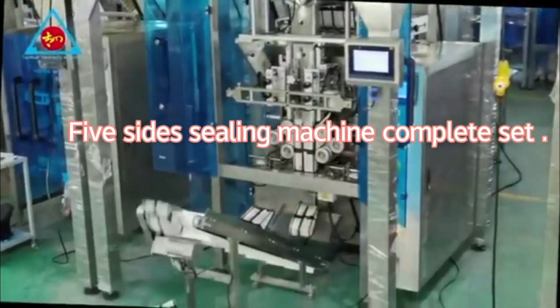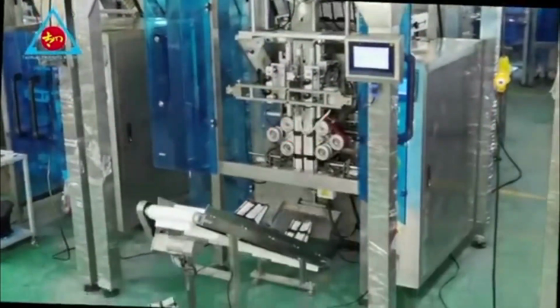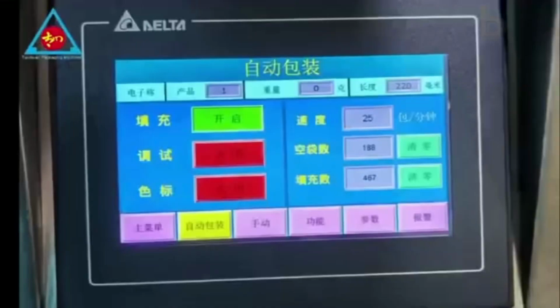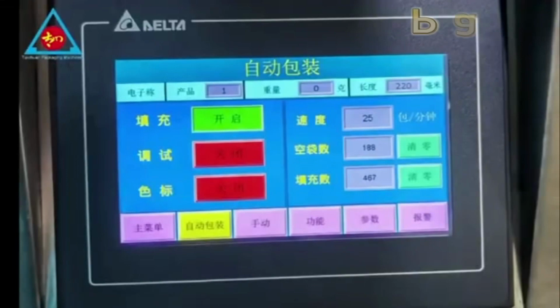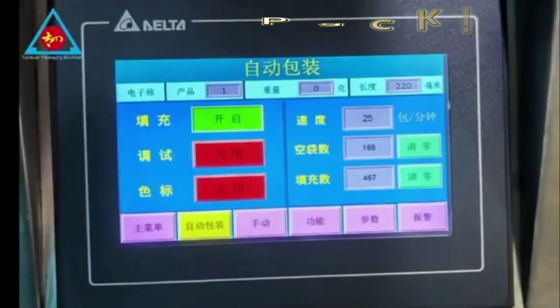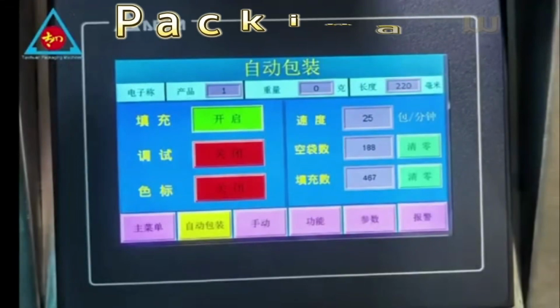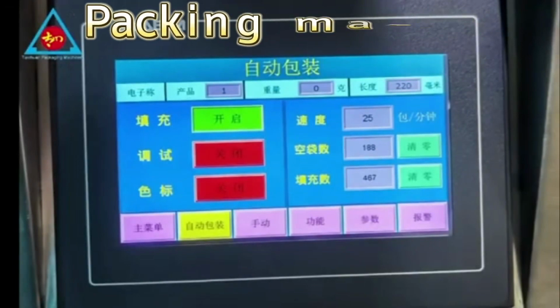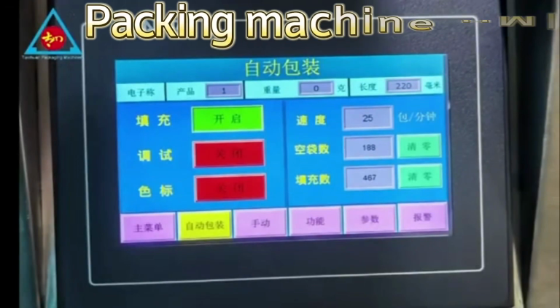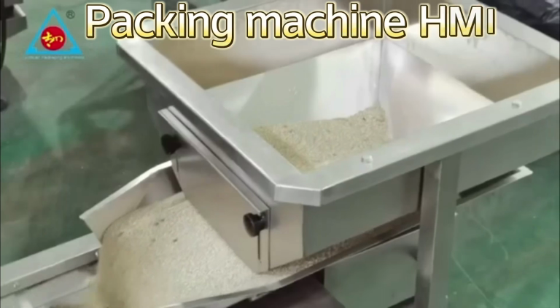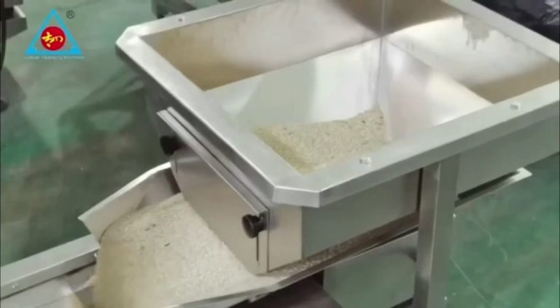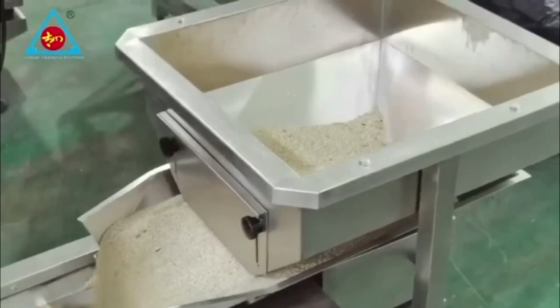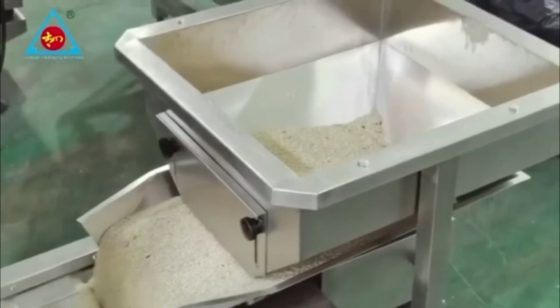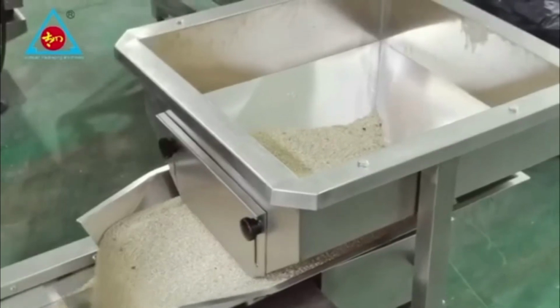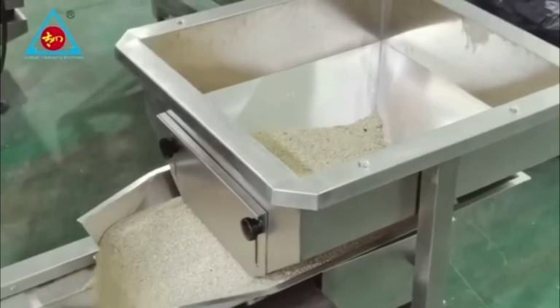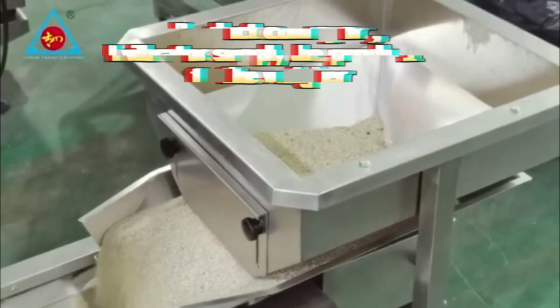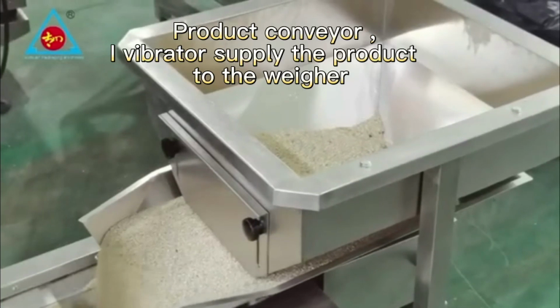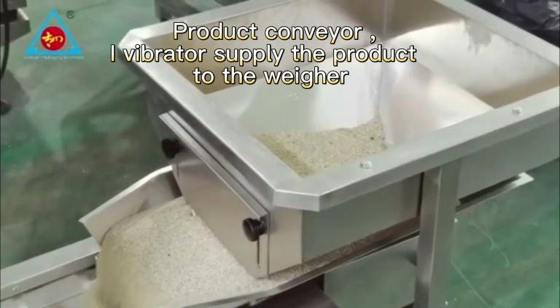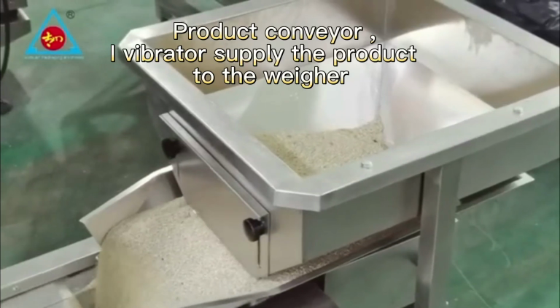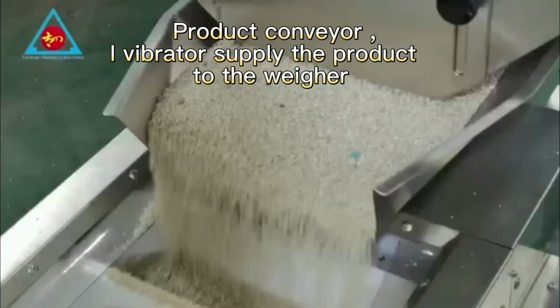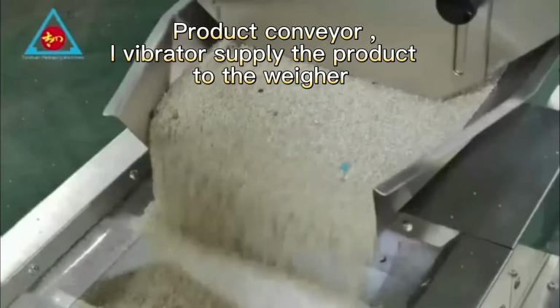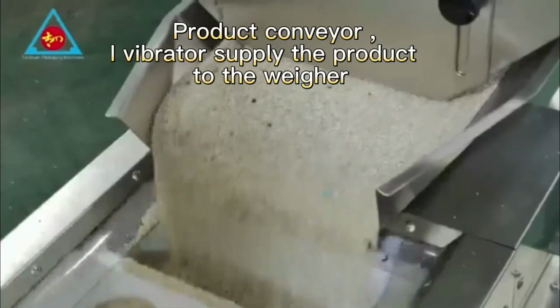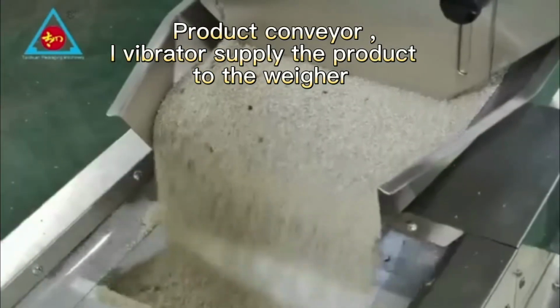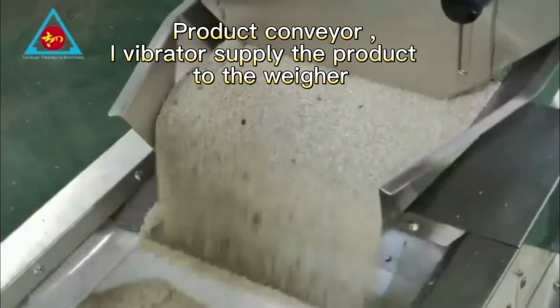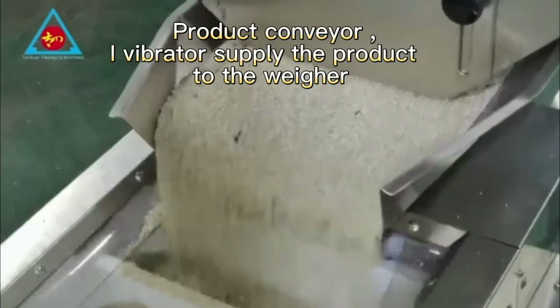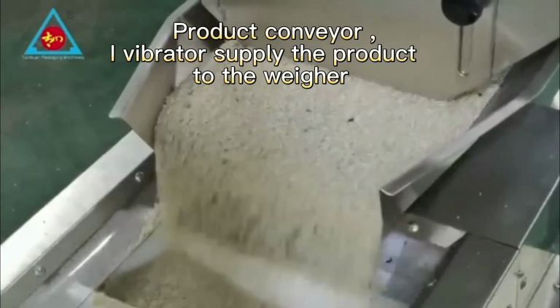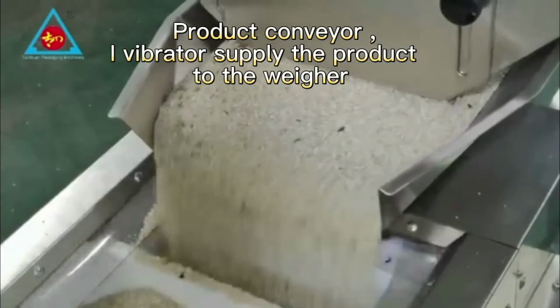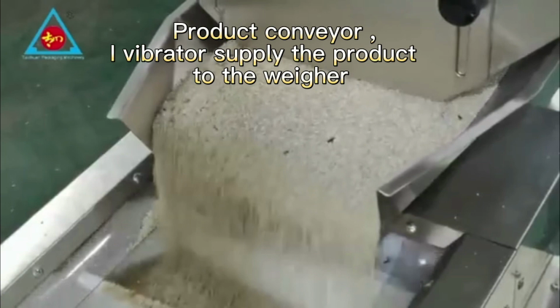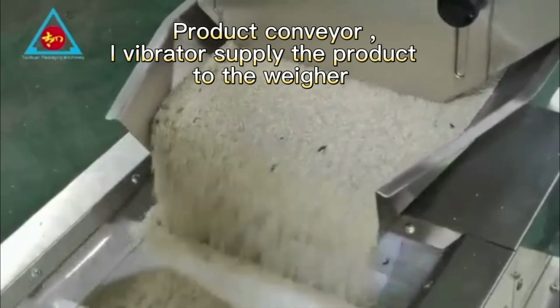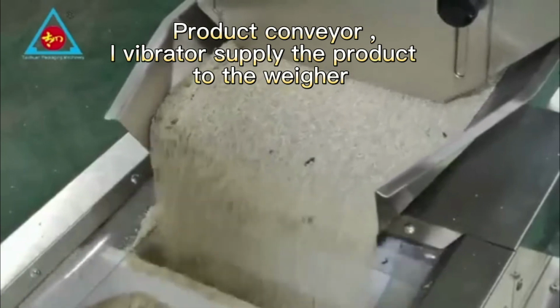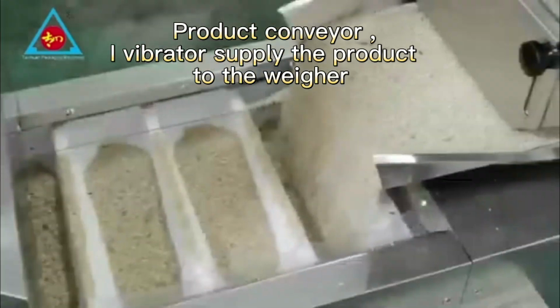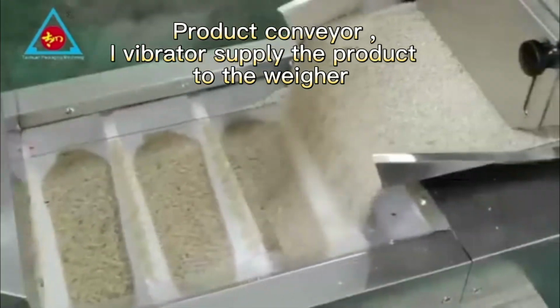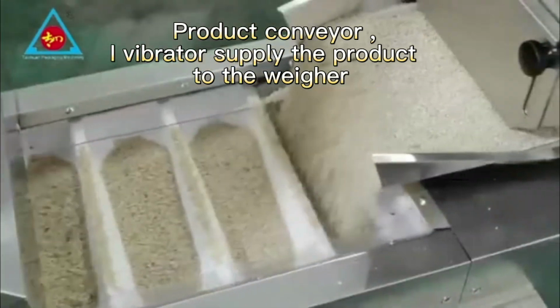Packing machine HMI. Product conveyor. i-vibrator supplies the product to the weigher.